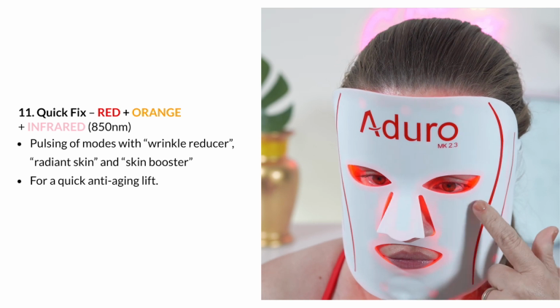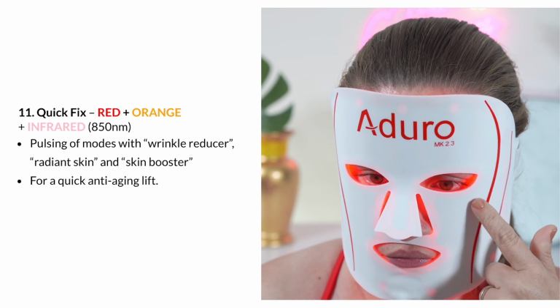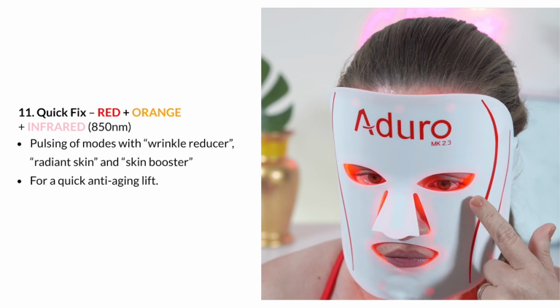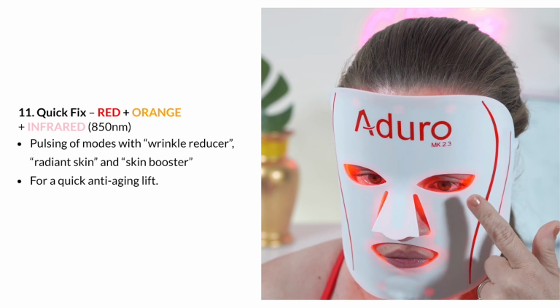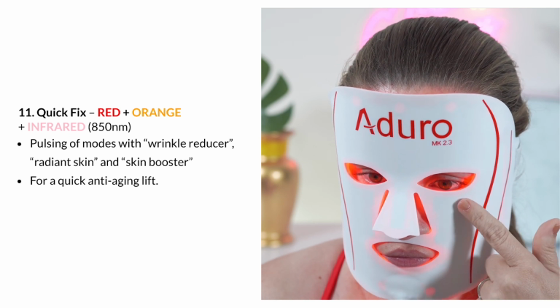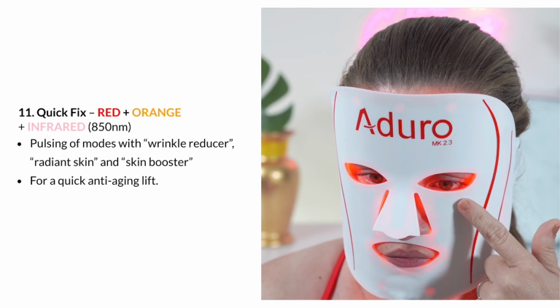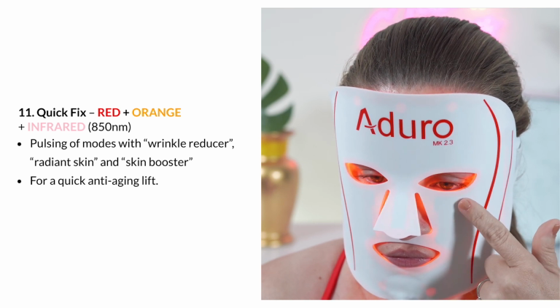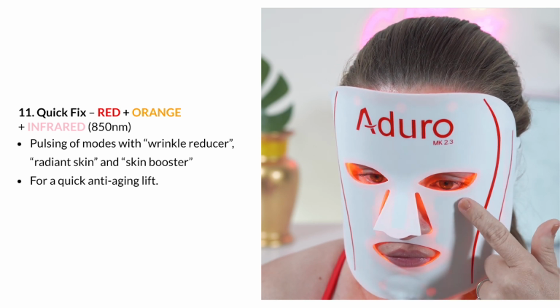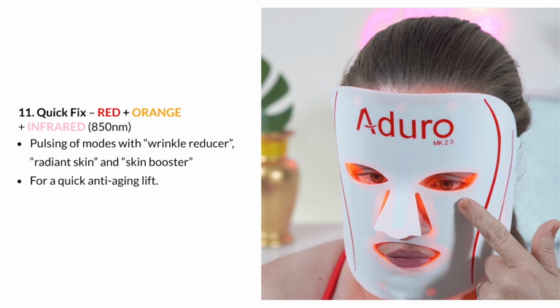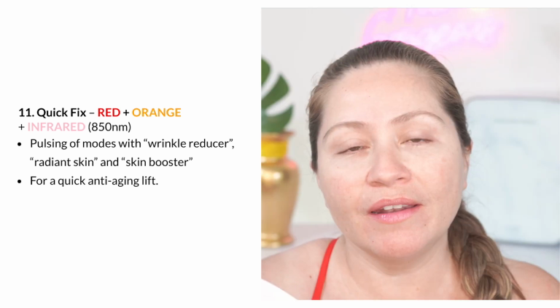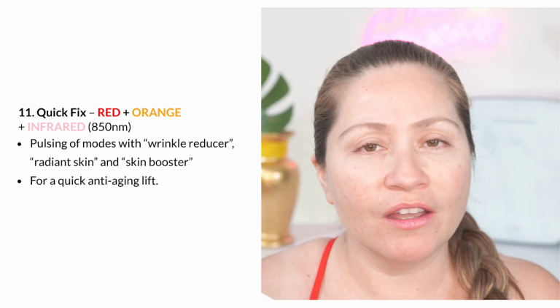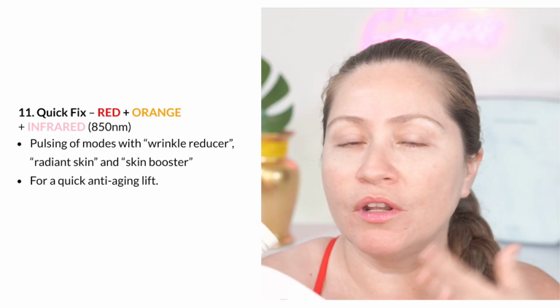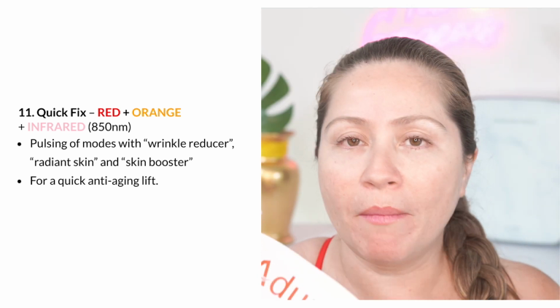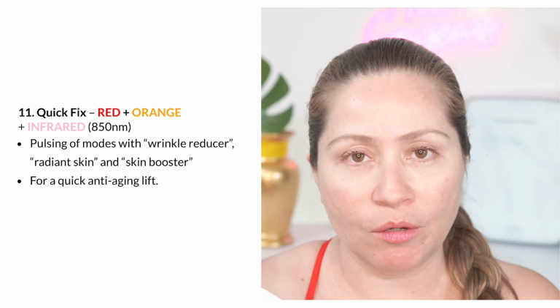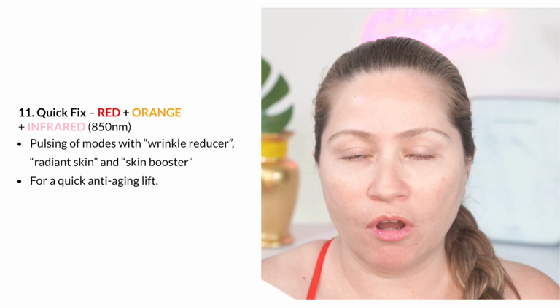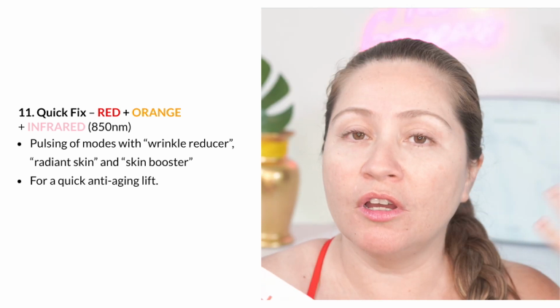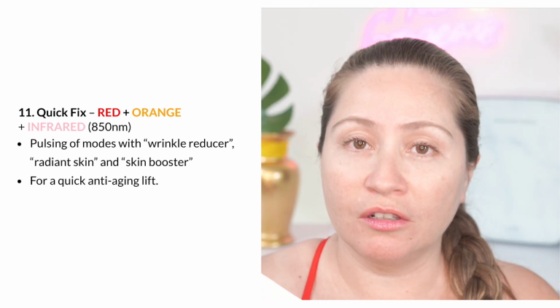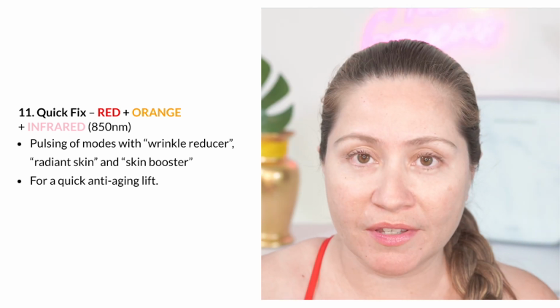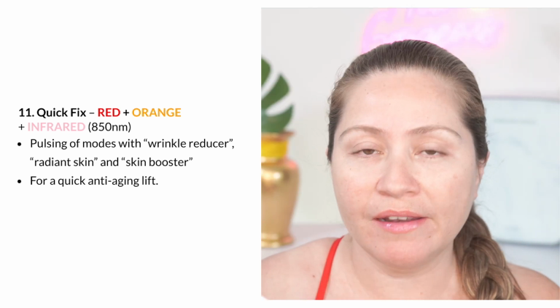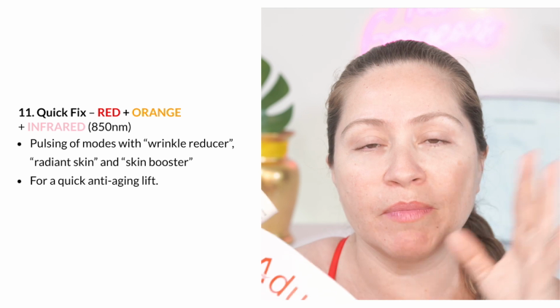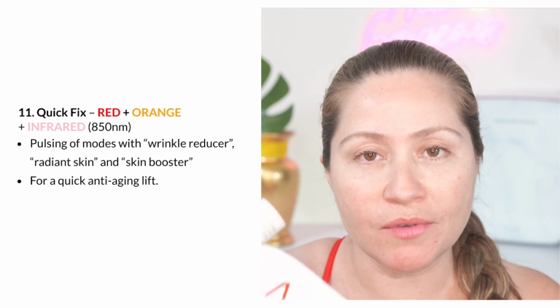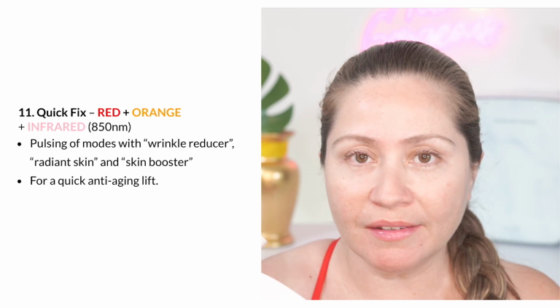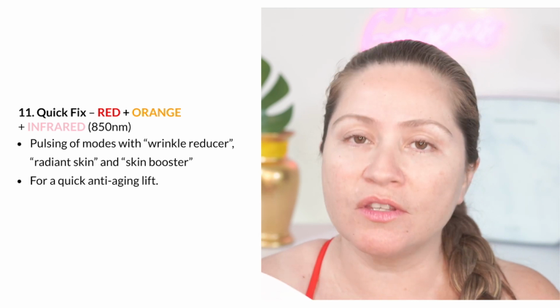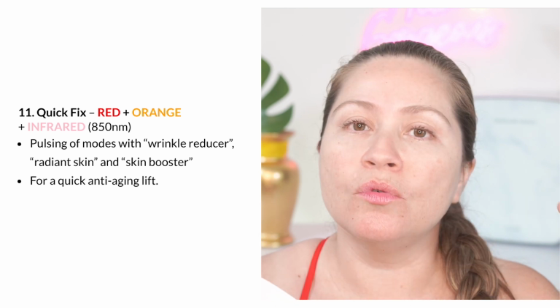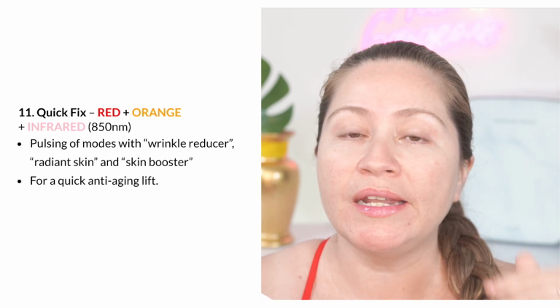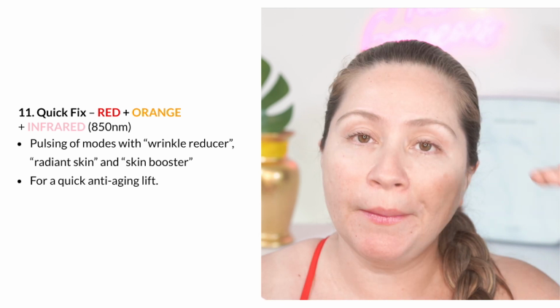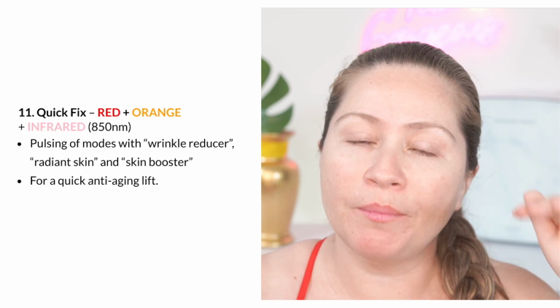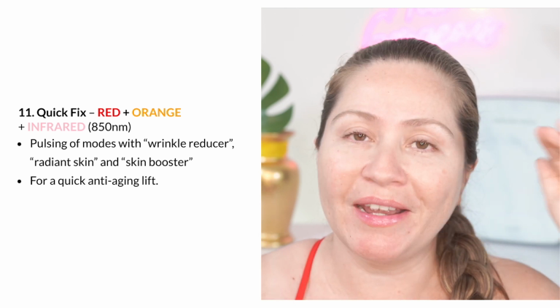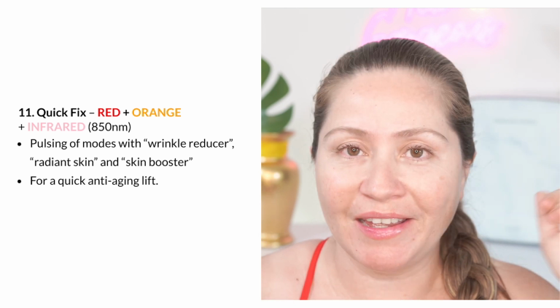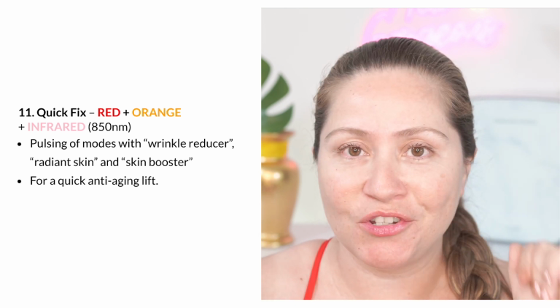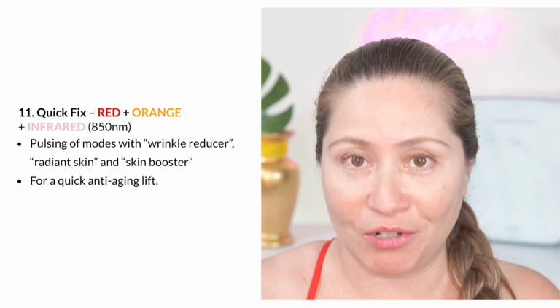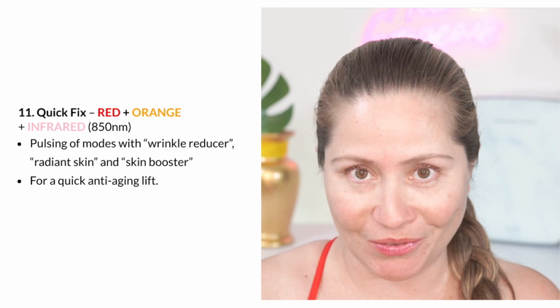This setting also really helps with skin glow, and again, you can combine it with all the other Adoro settings, but using this will really amp up your anti-aging results.